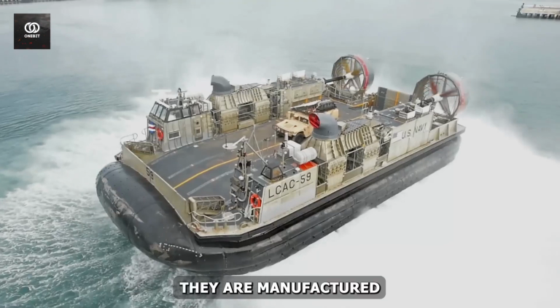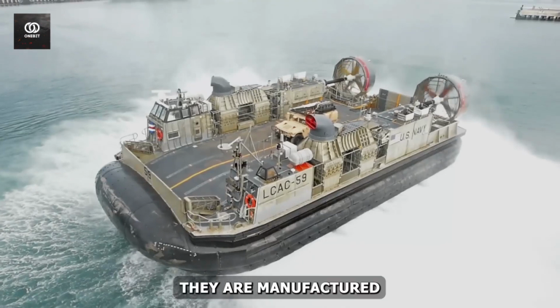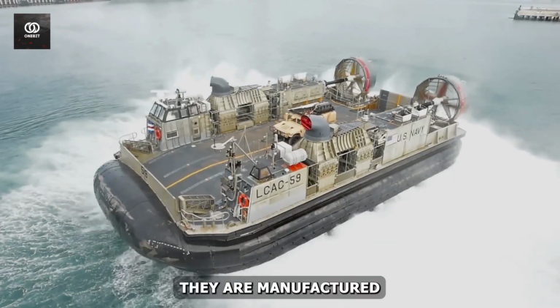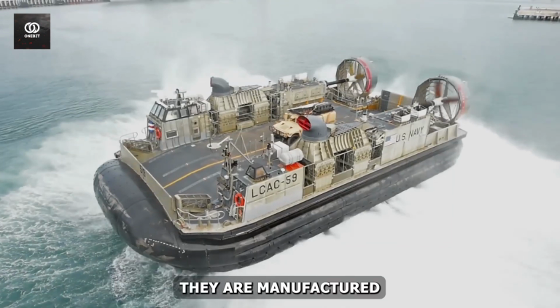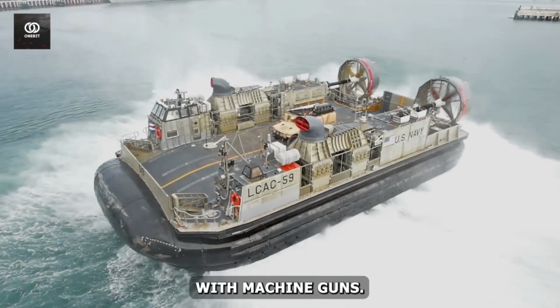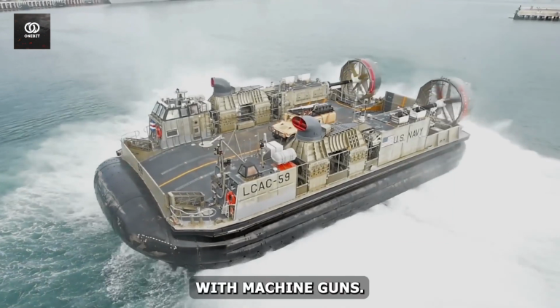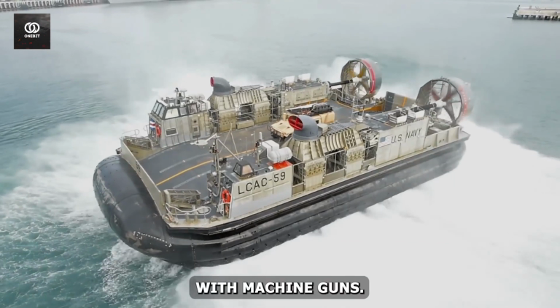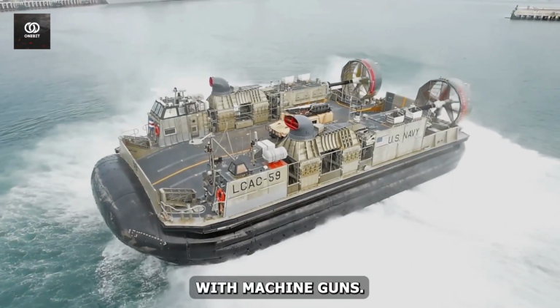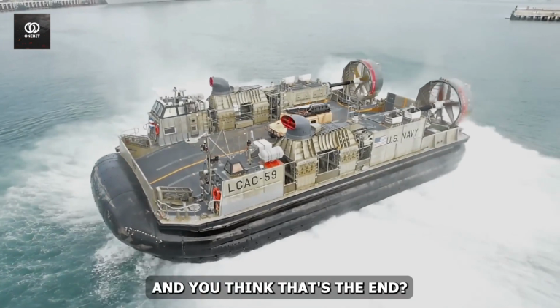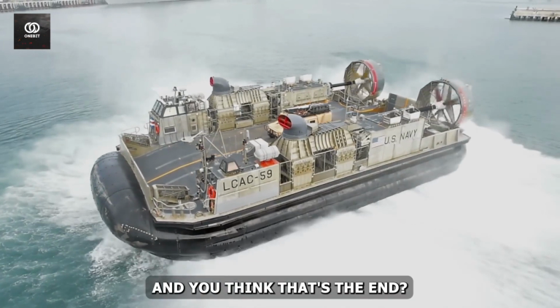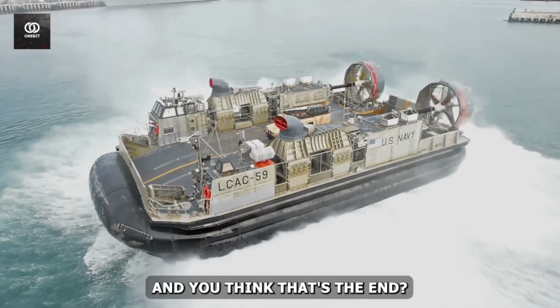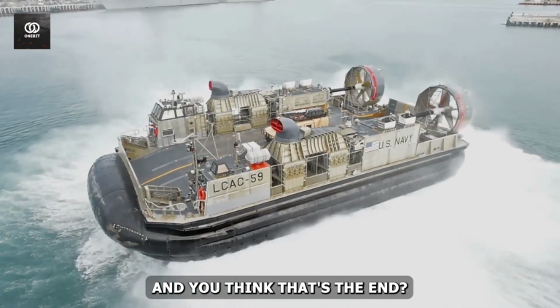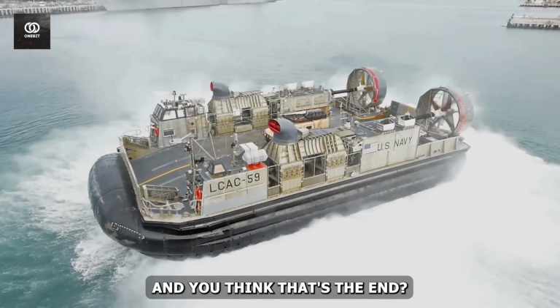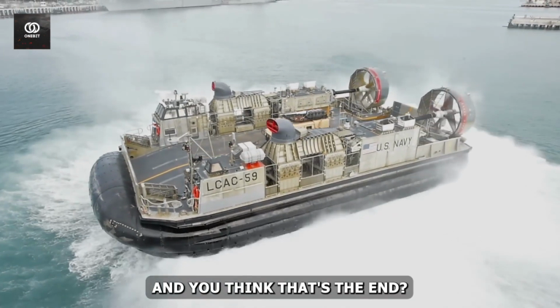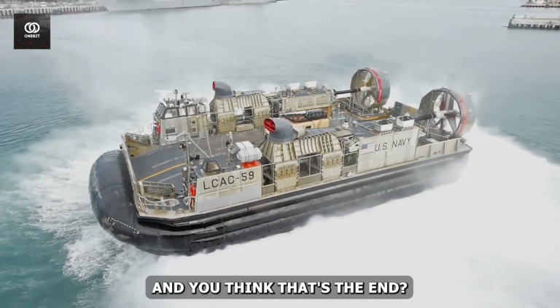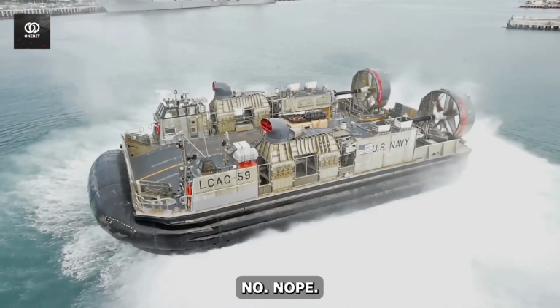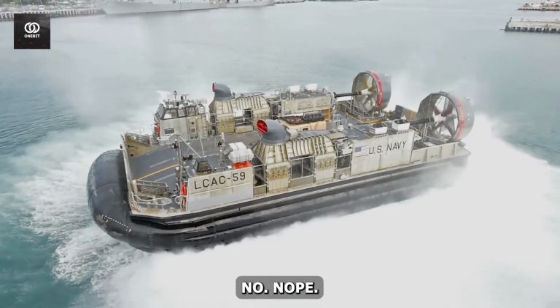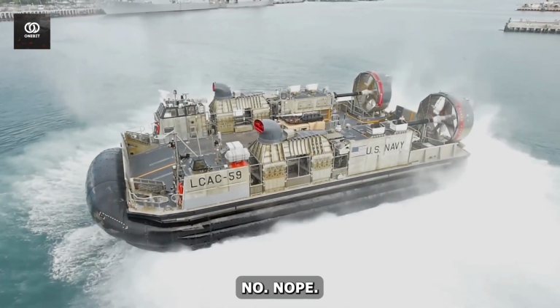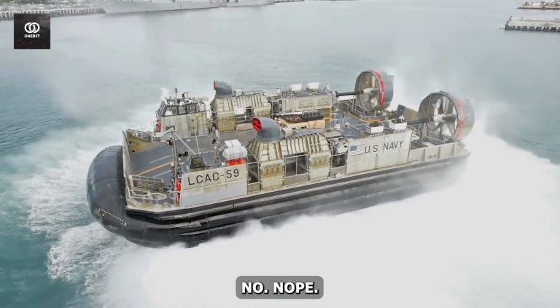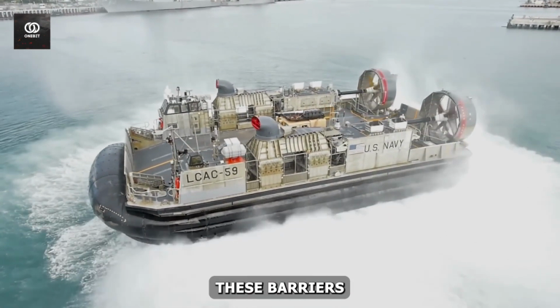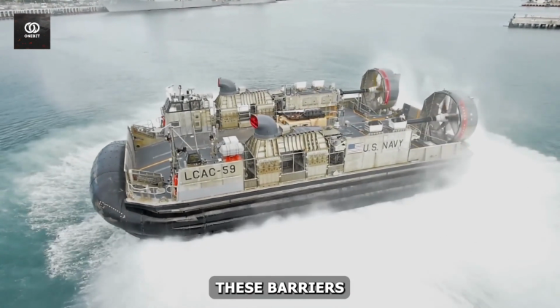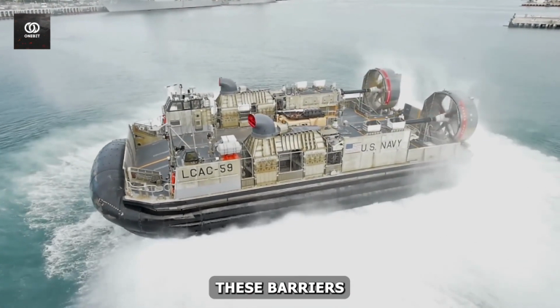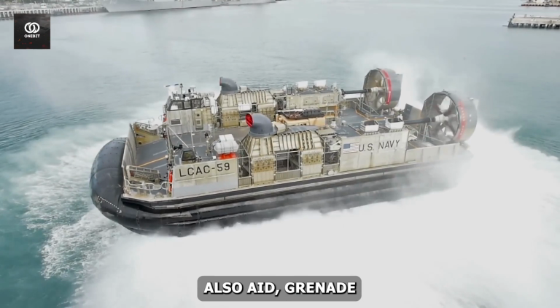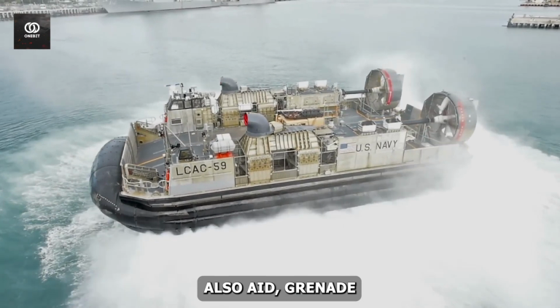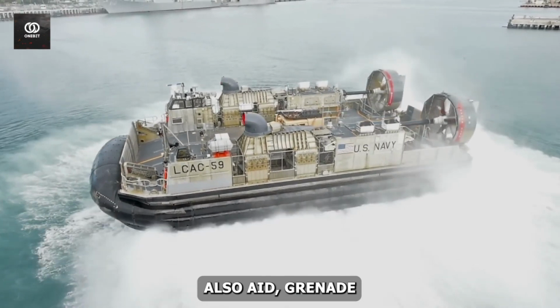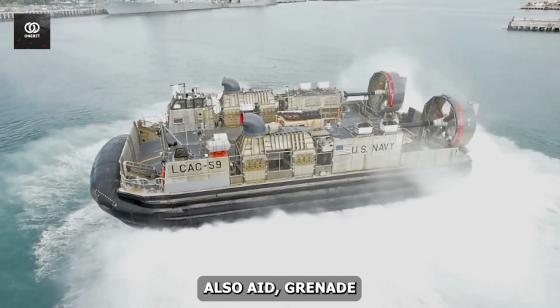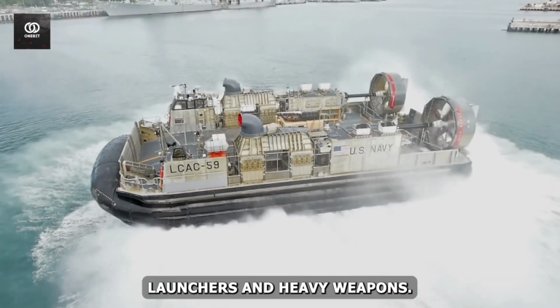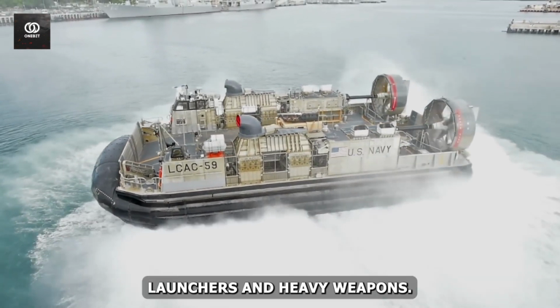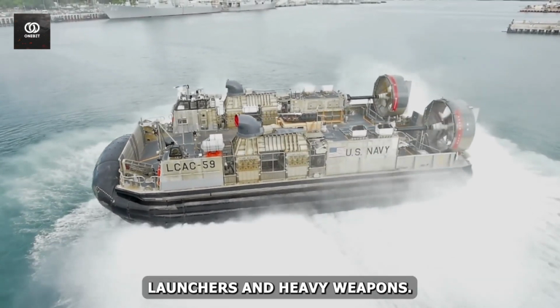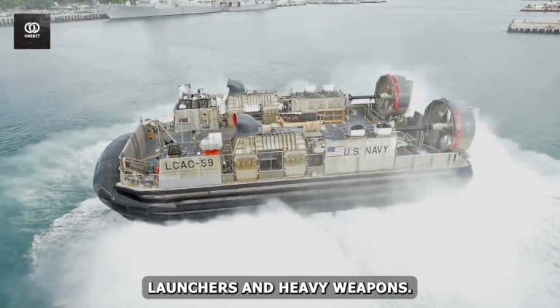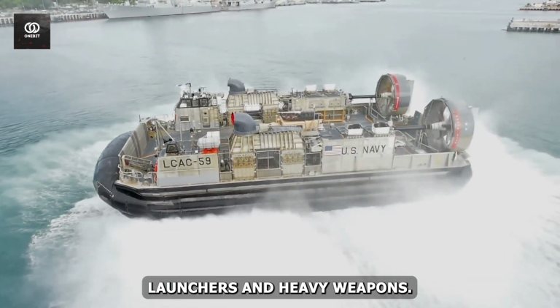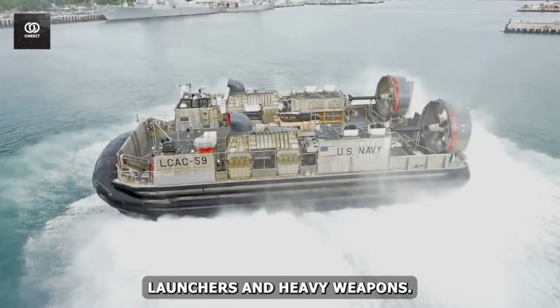They are manufactured with machine guns, and these barriers also aid grenade launchers and heavy weapons.